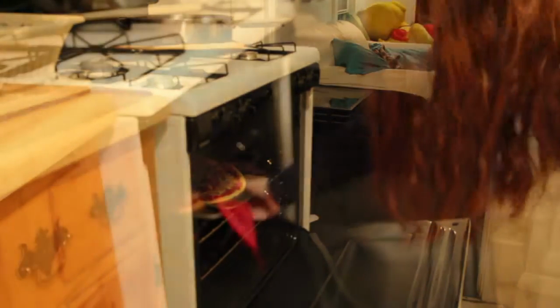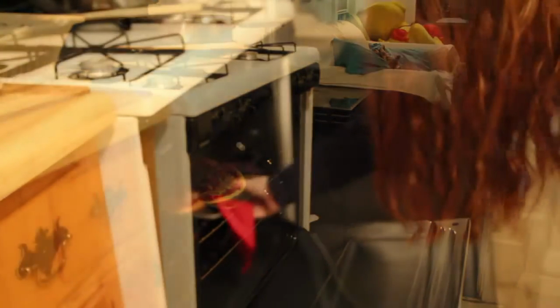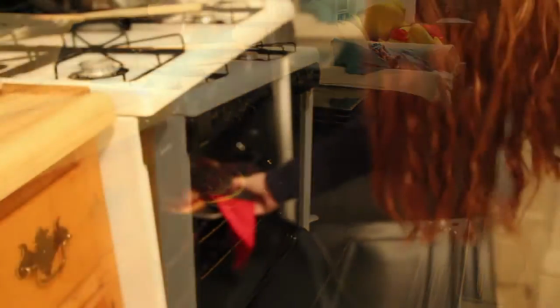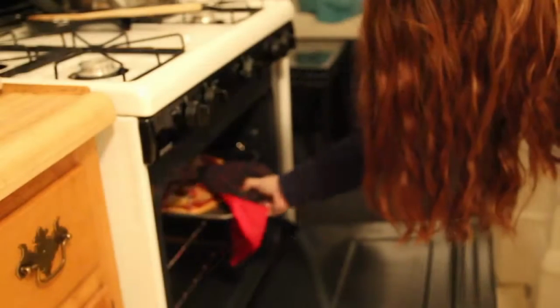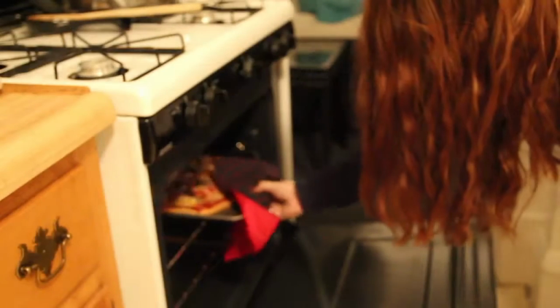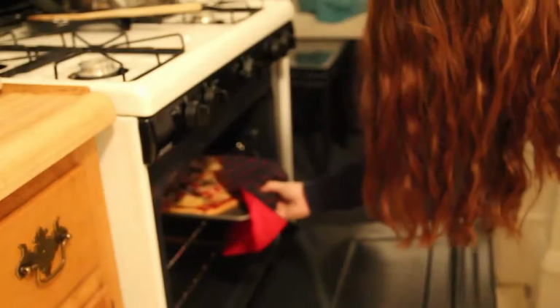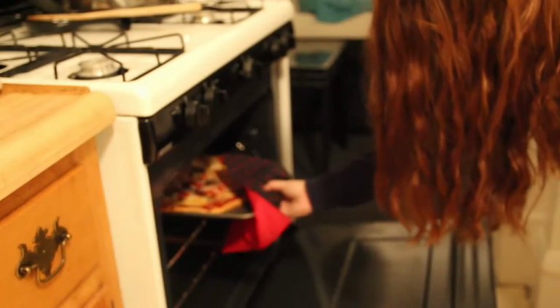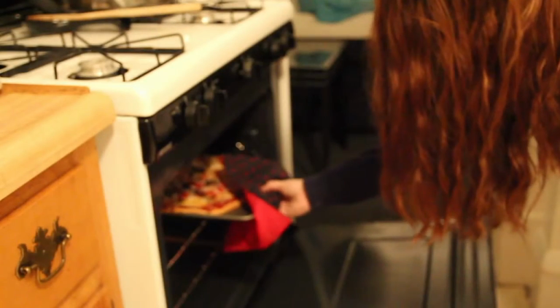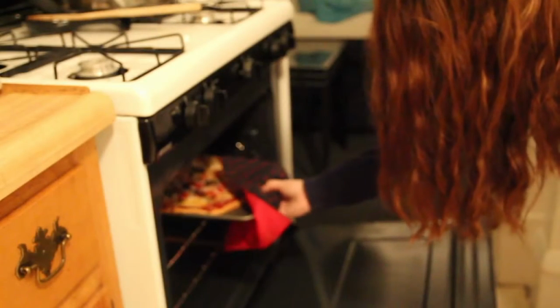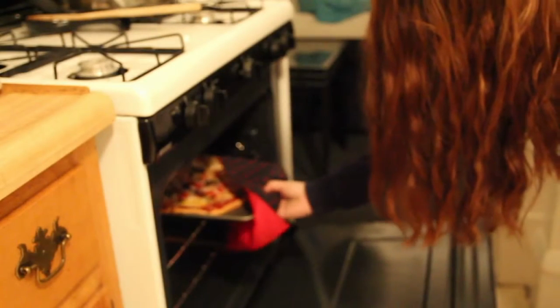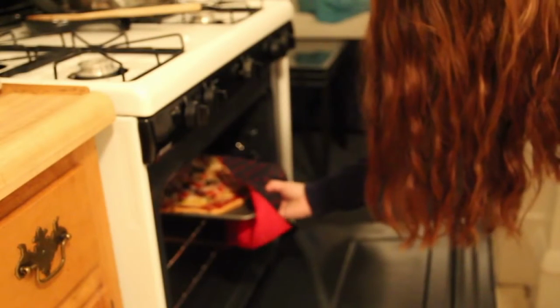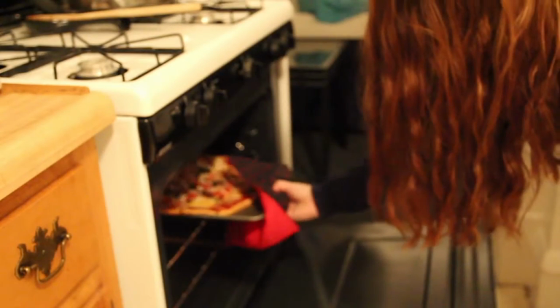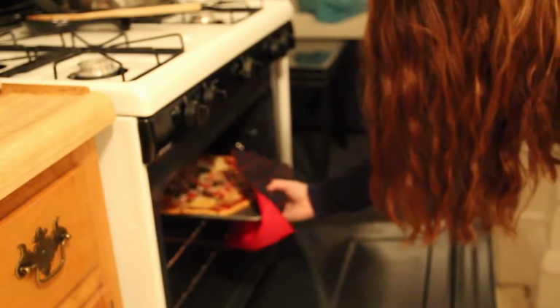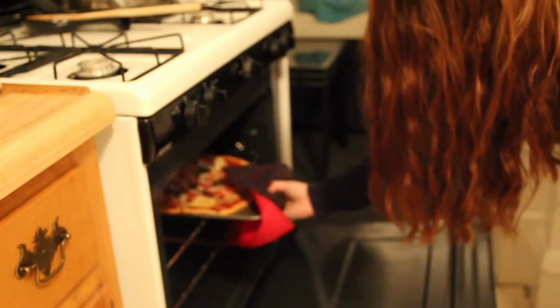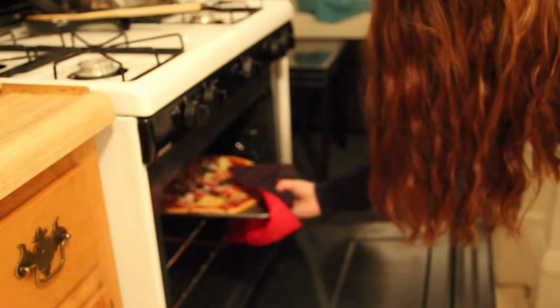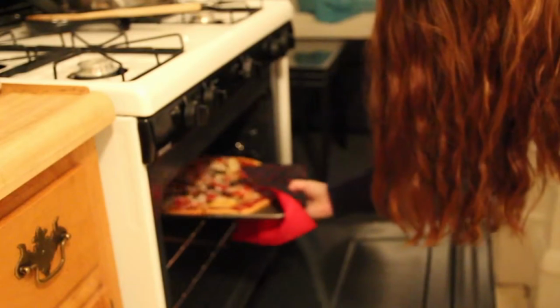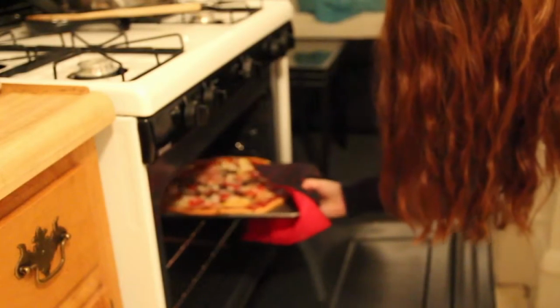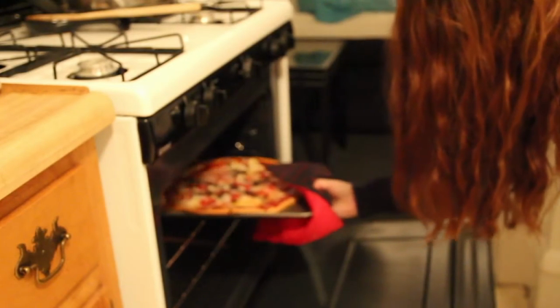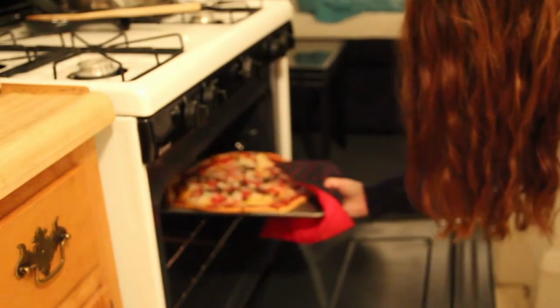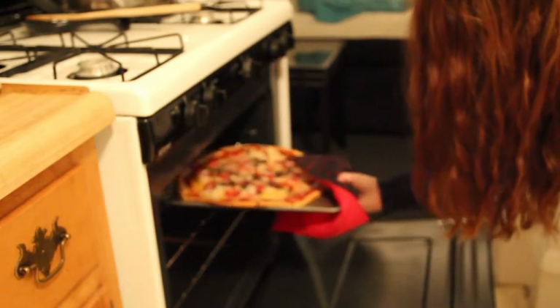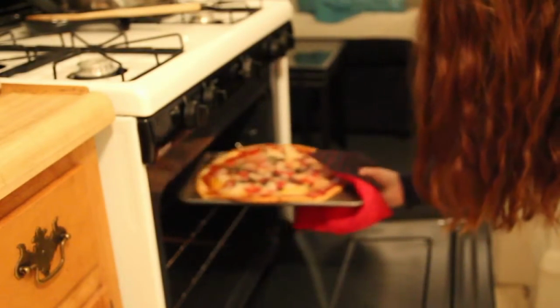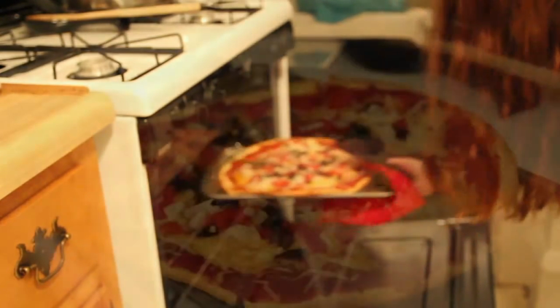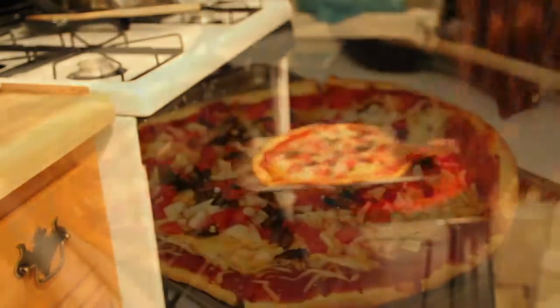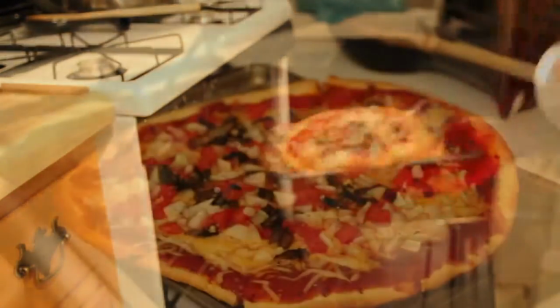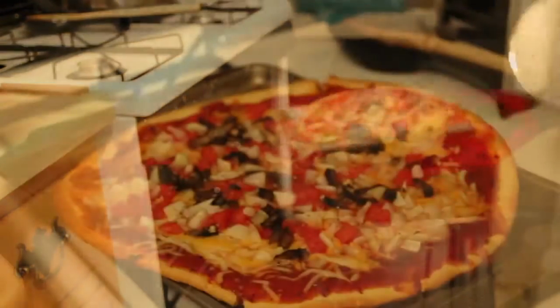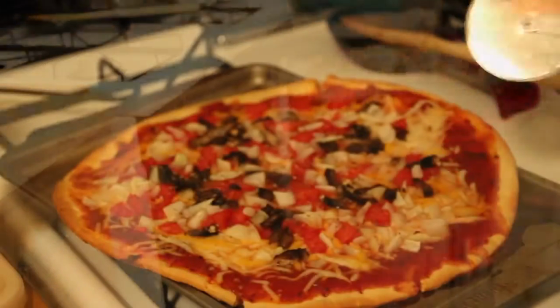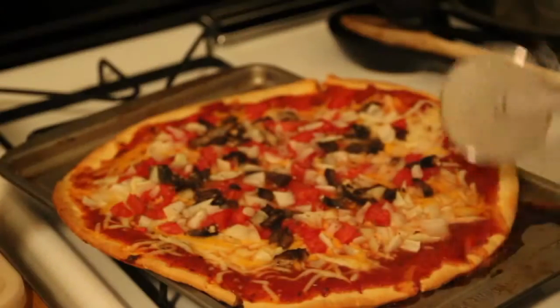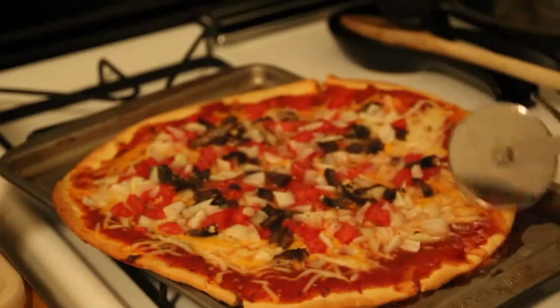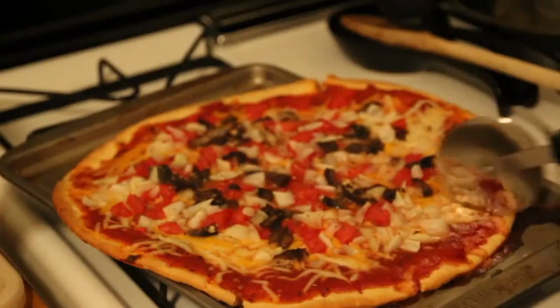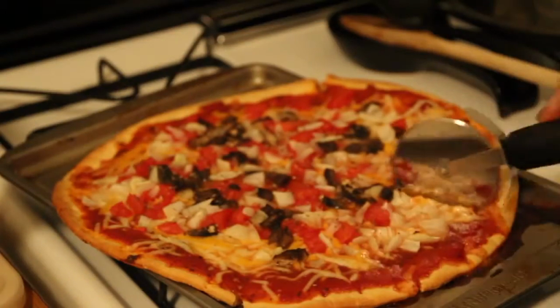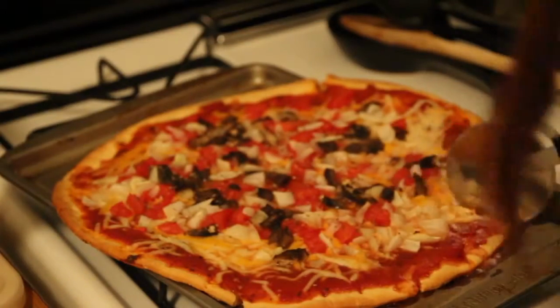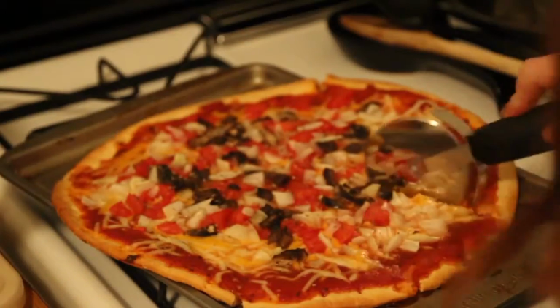Once the pizza is done to your liking, carefully grab your pizza, cut, and enjoy.